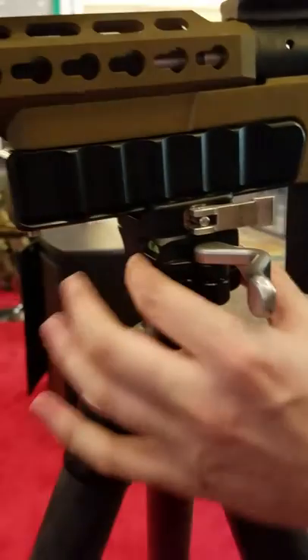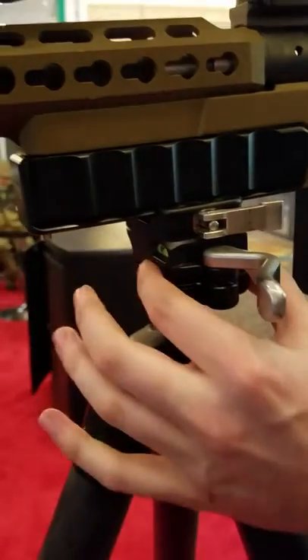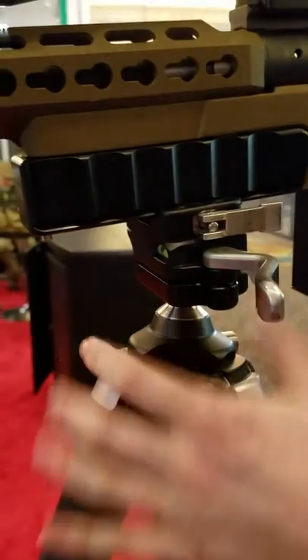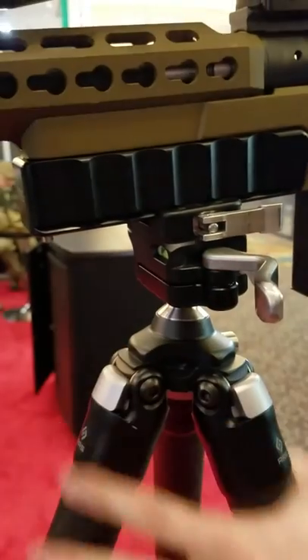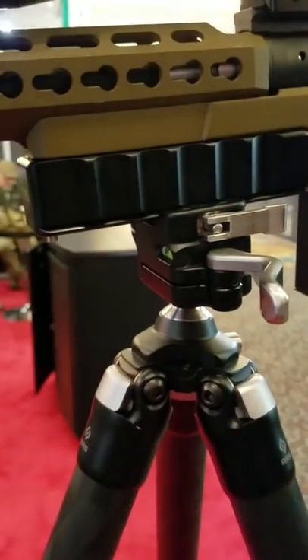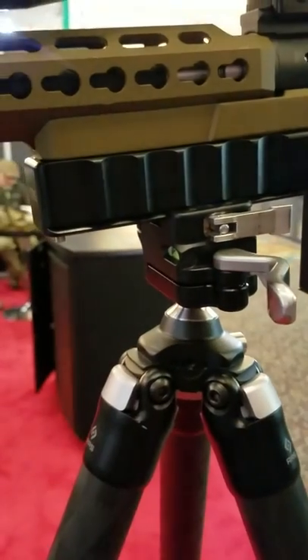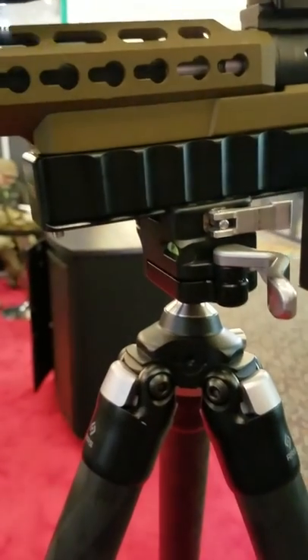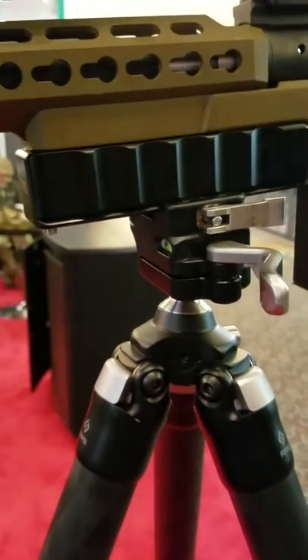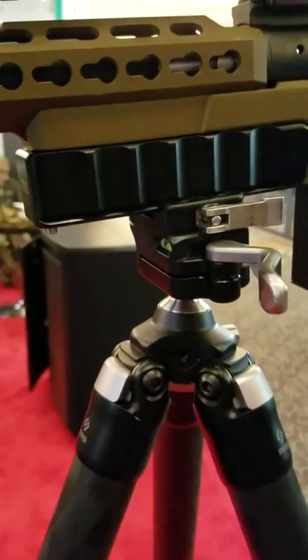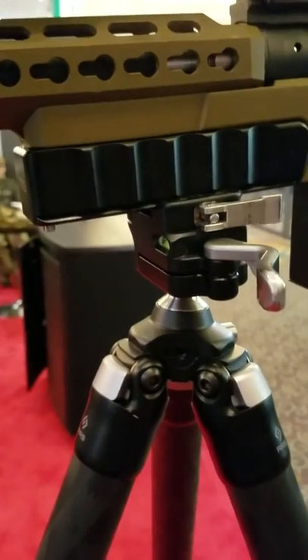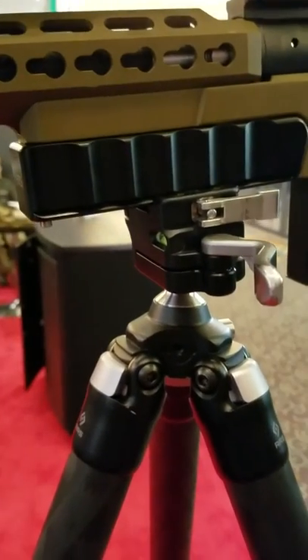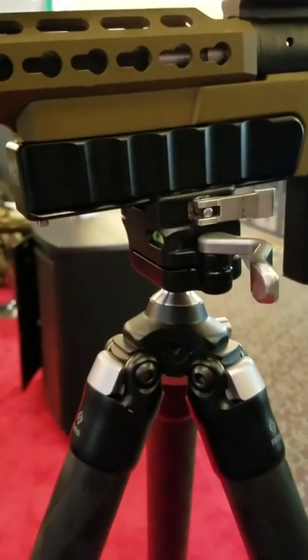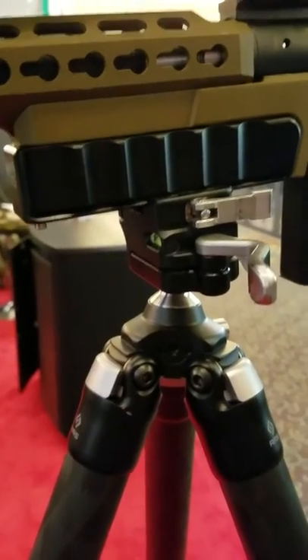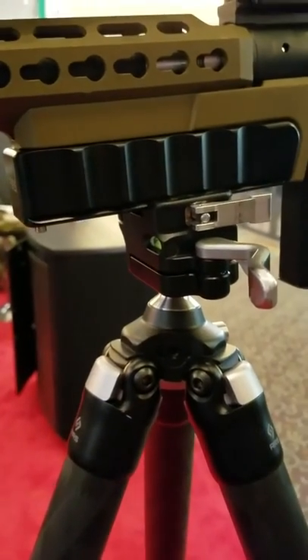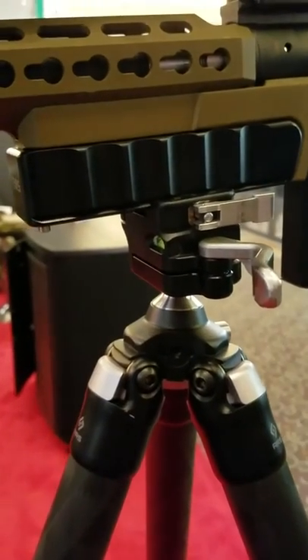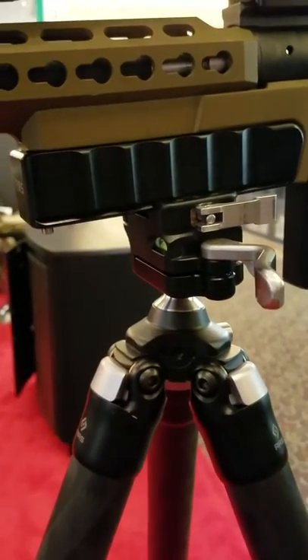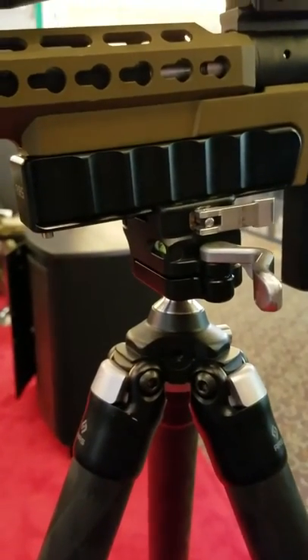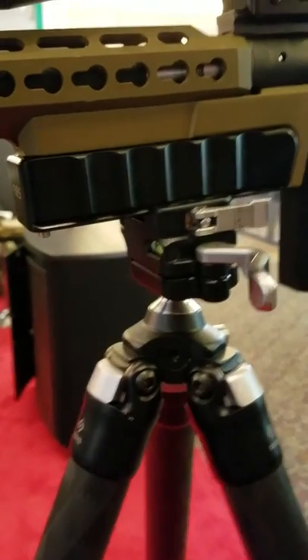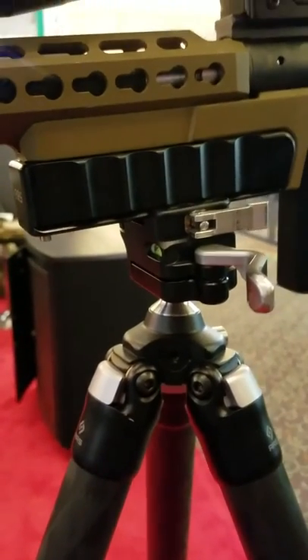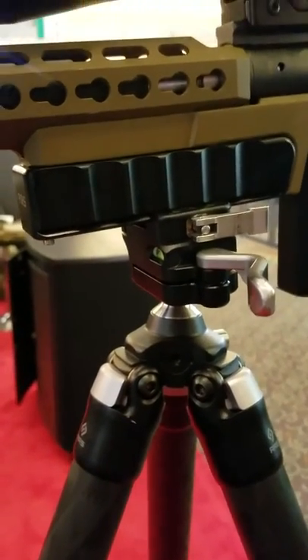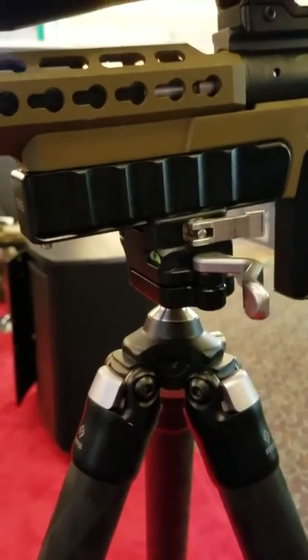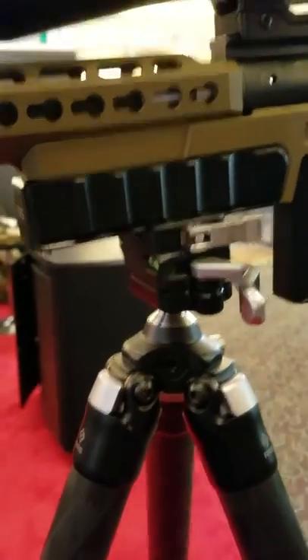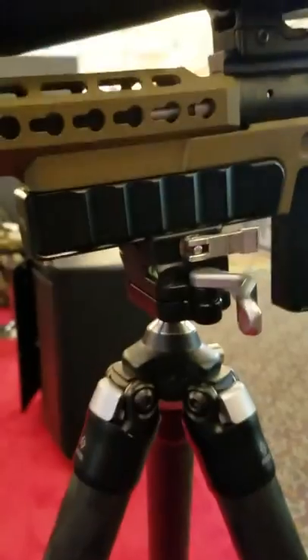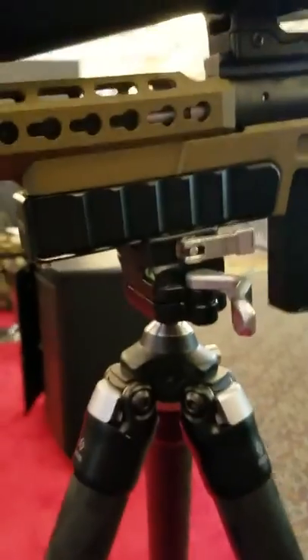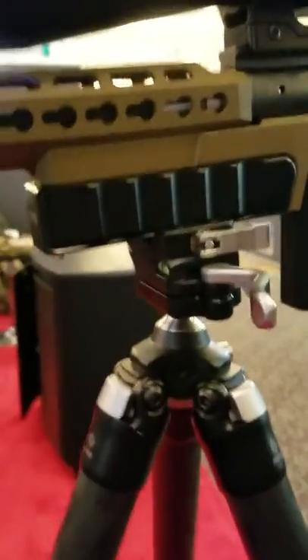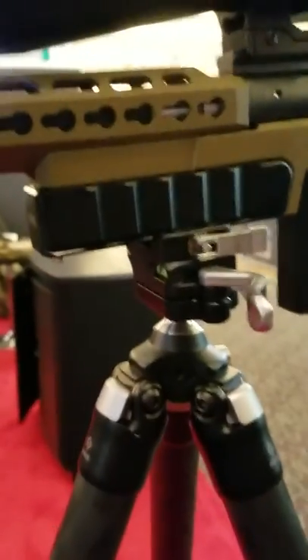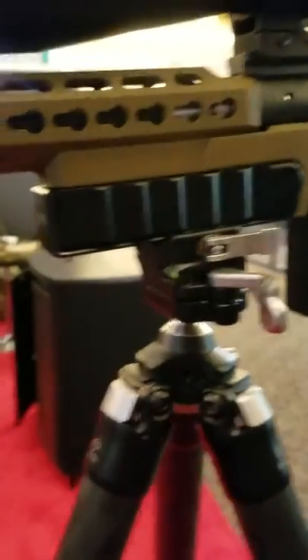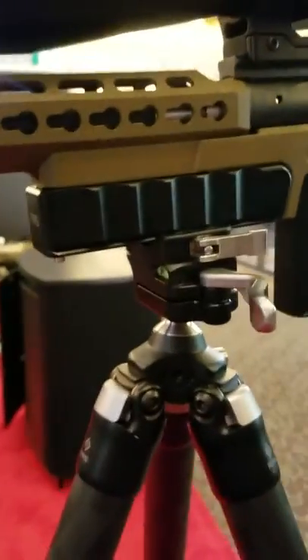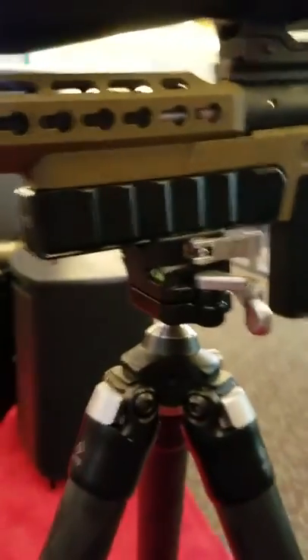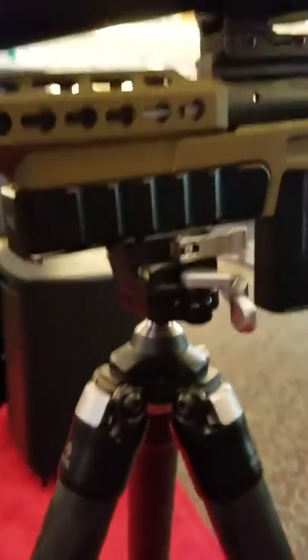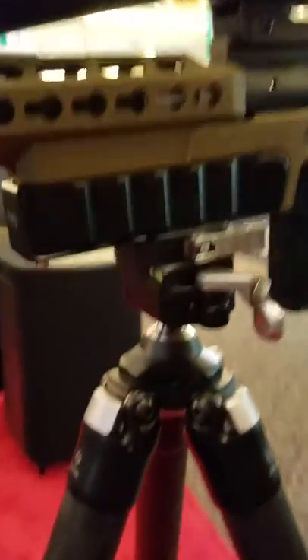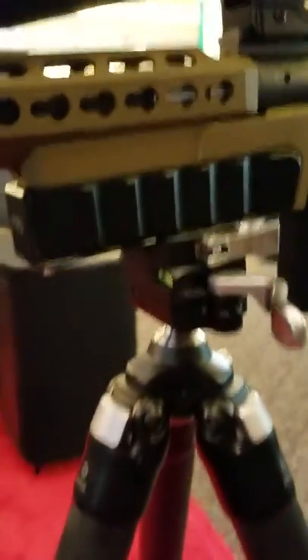The head and the tripod as a kit will be about $1,400, available in the next 6 to 8 weeks.